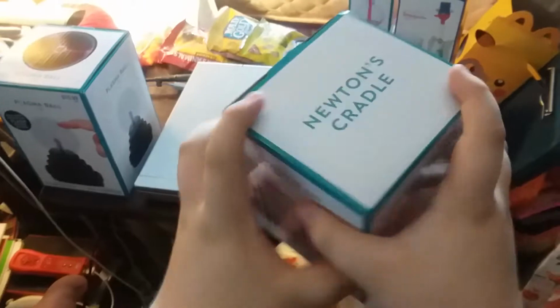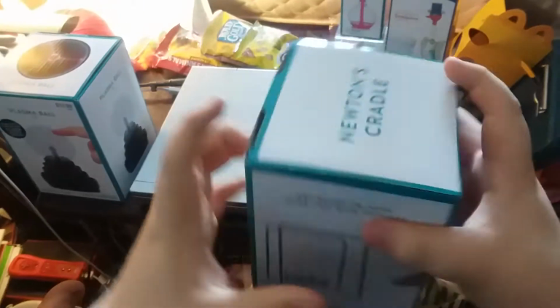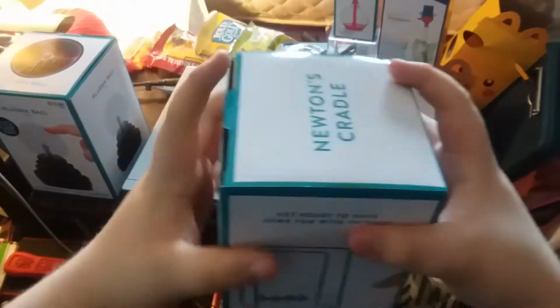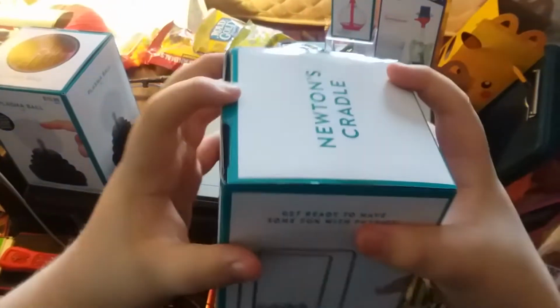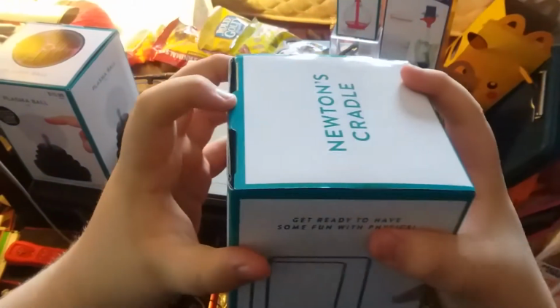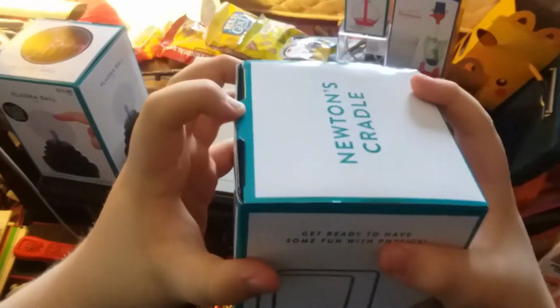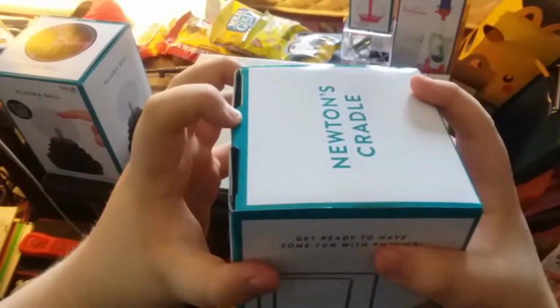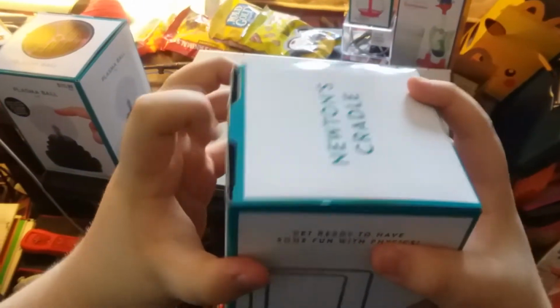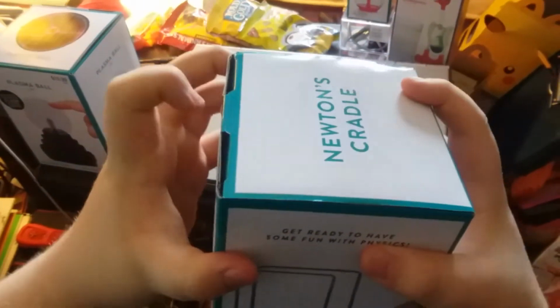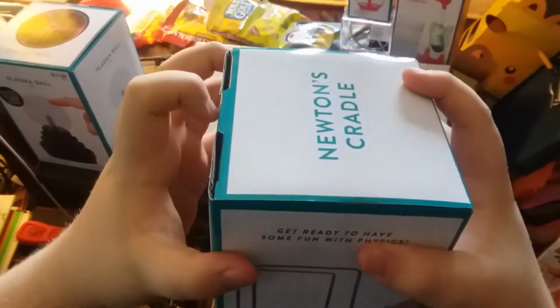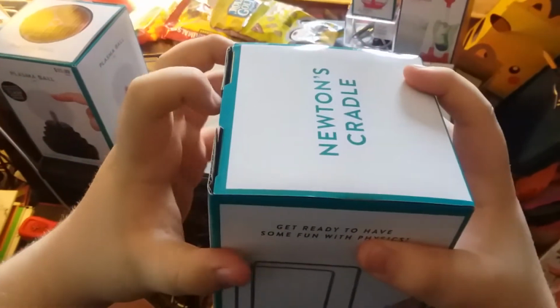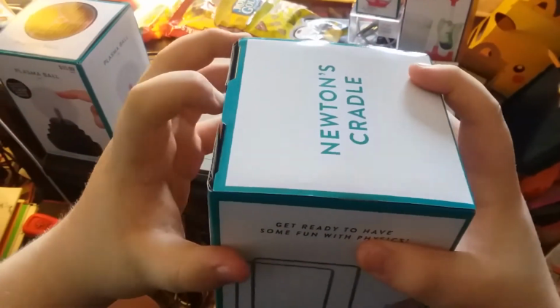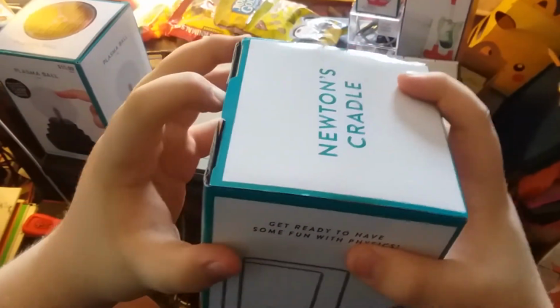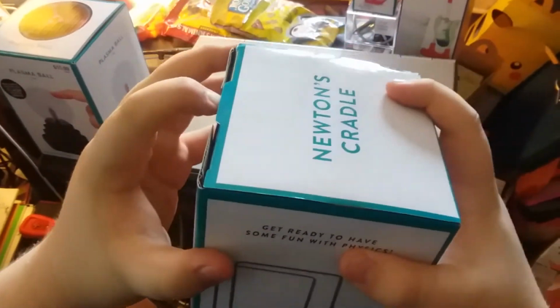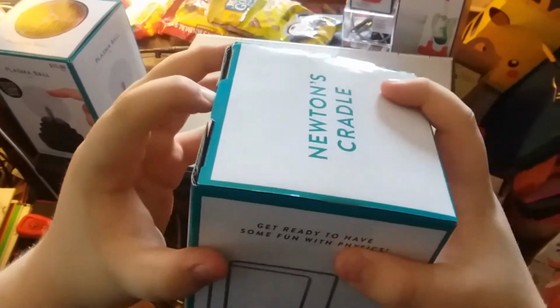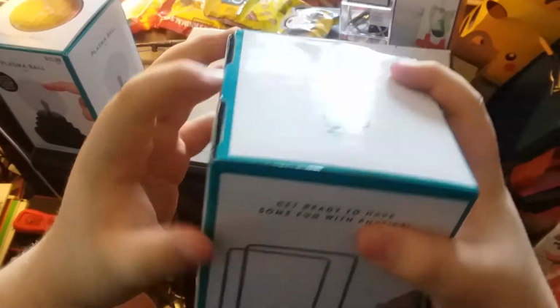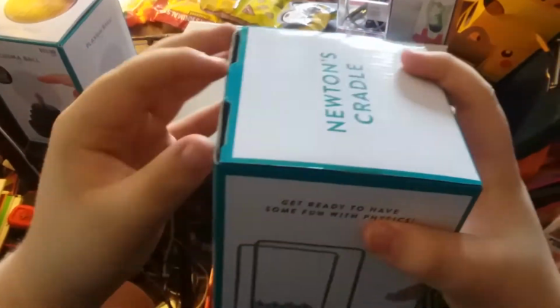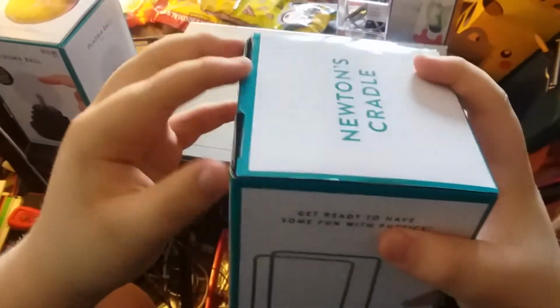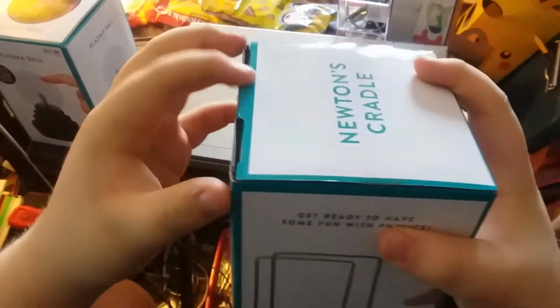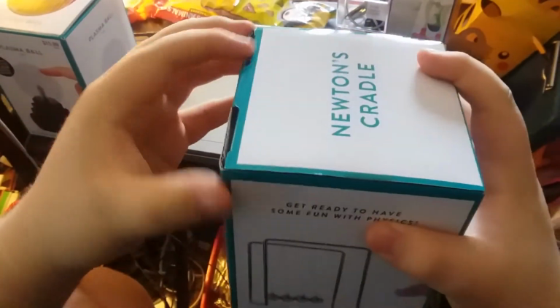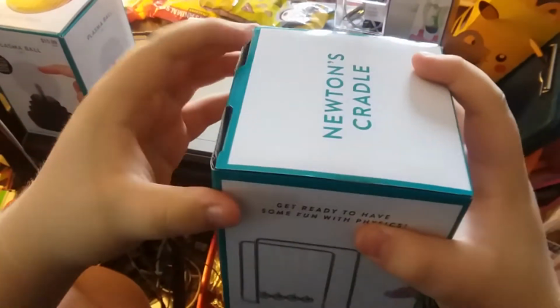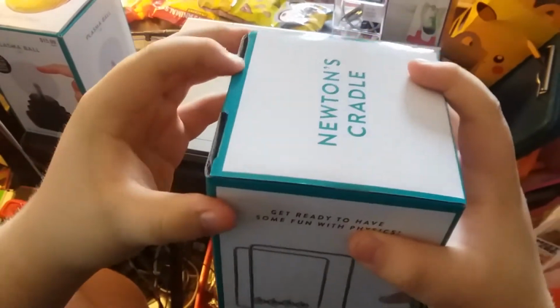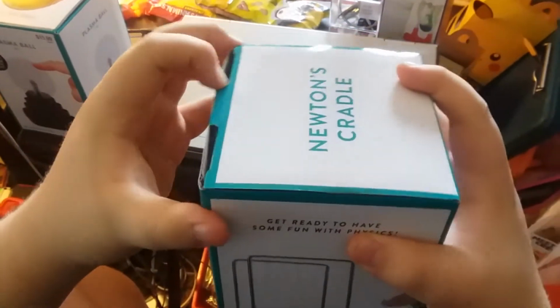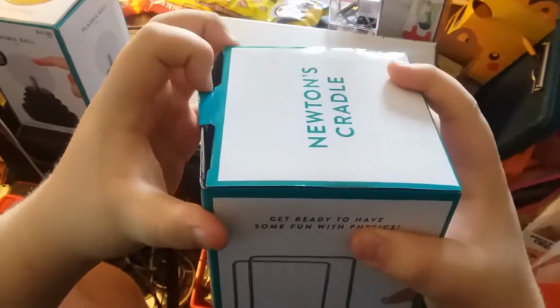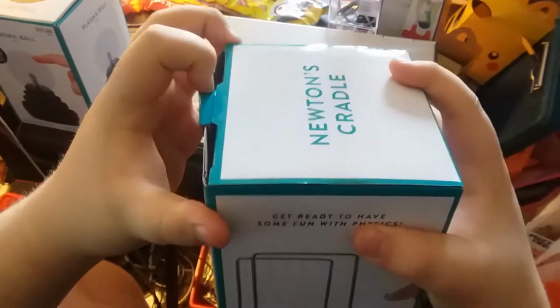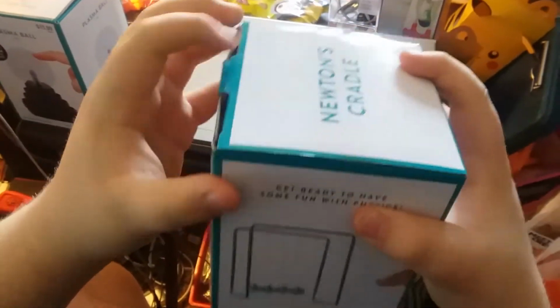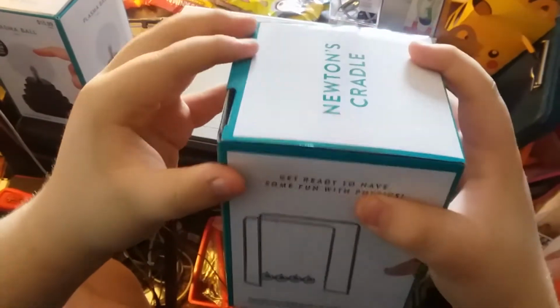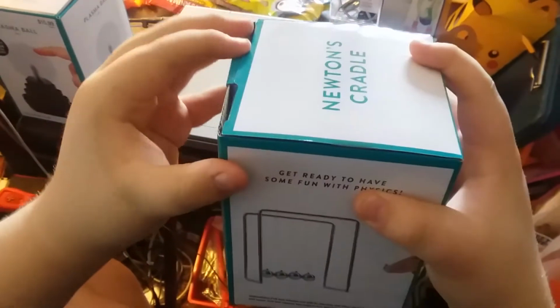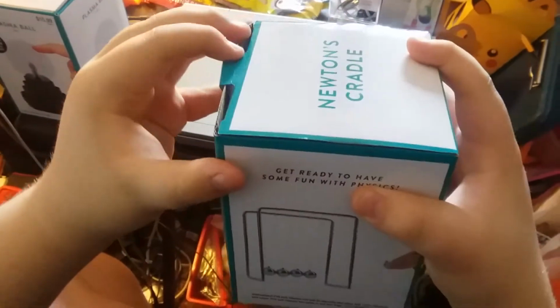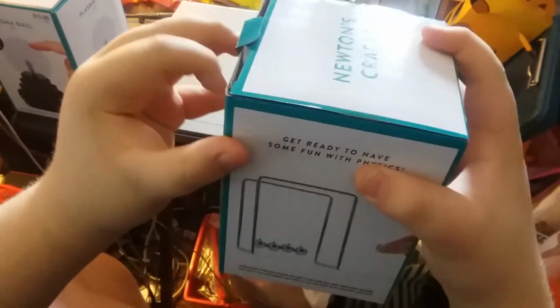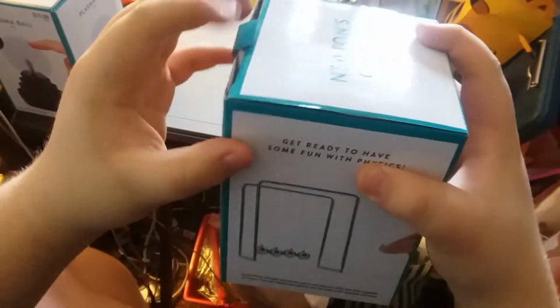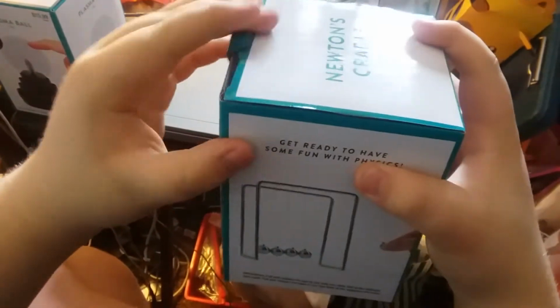Now let's open up and see what's inside this box. You ready? Yep.